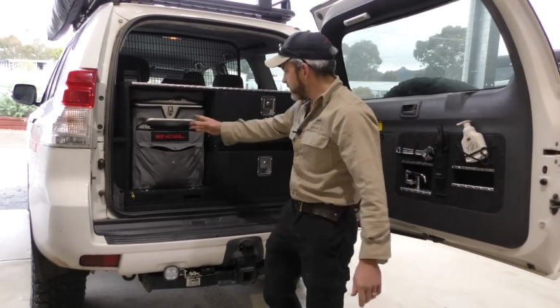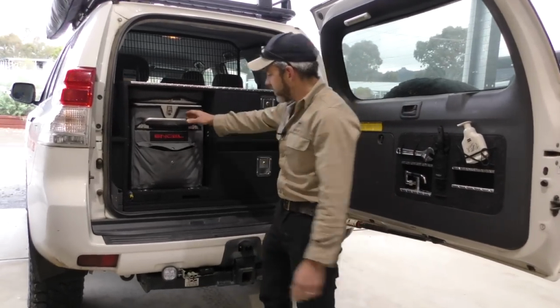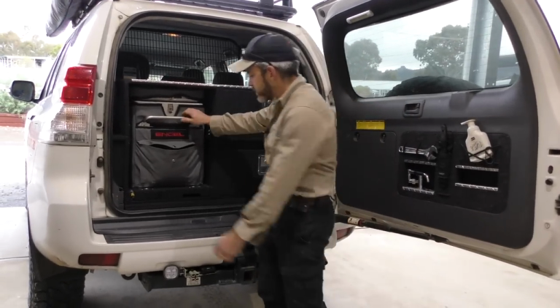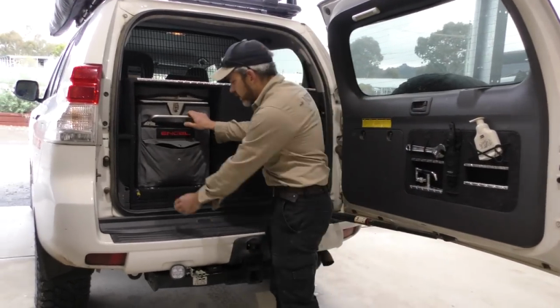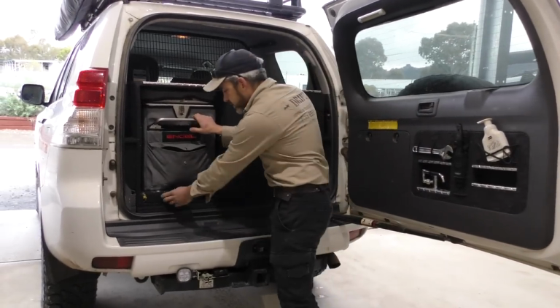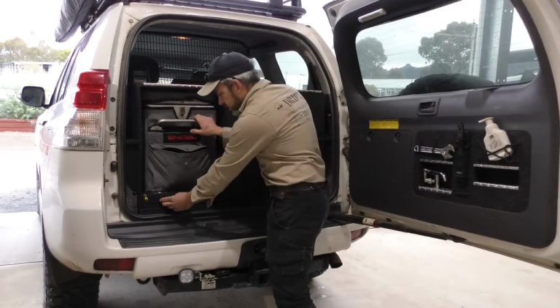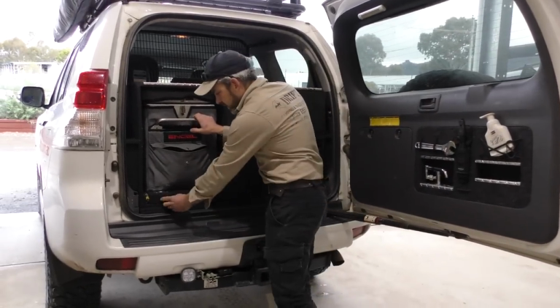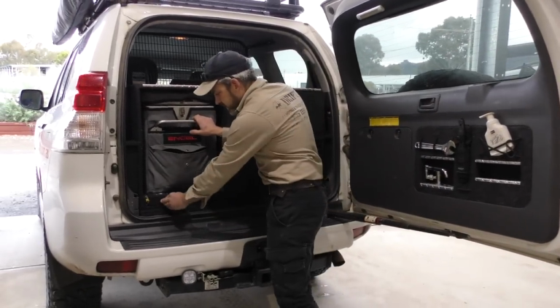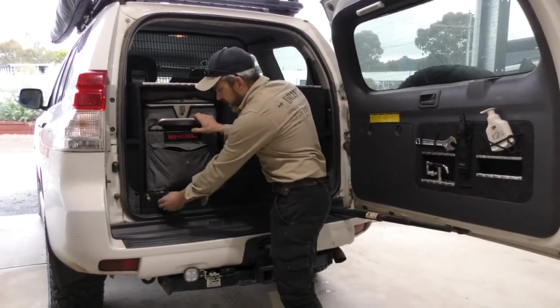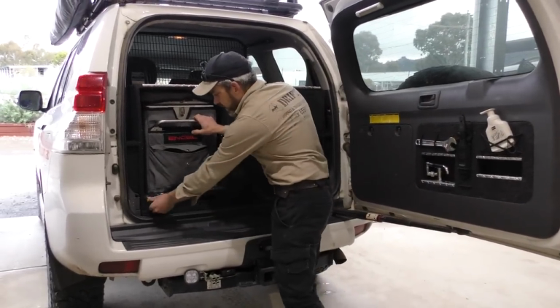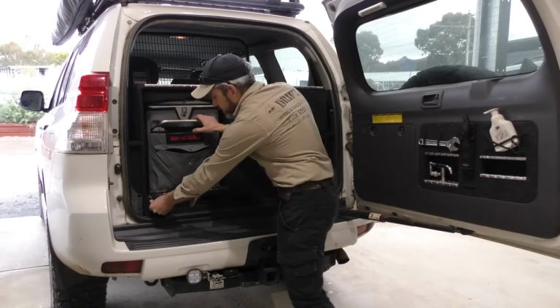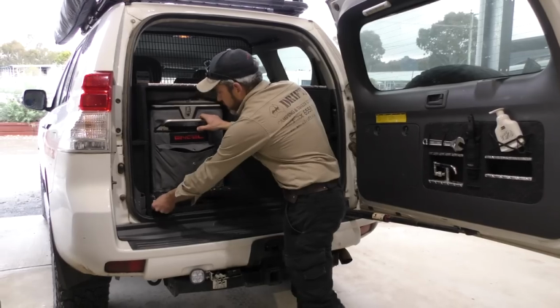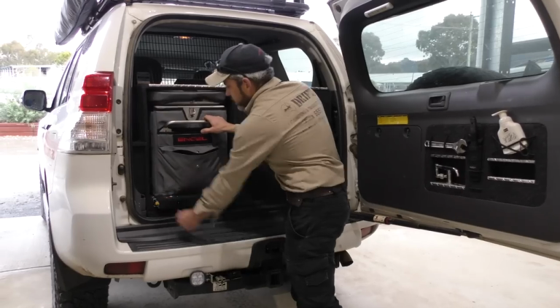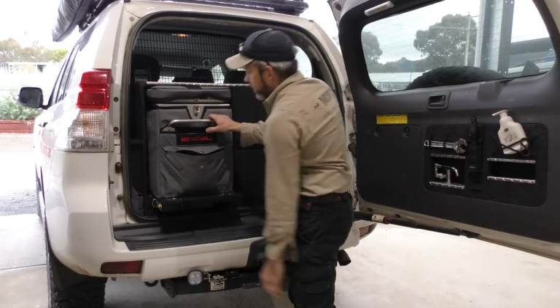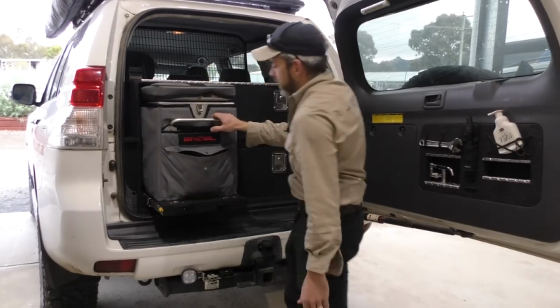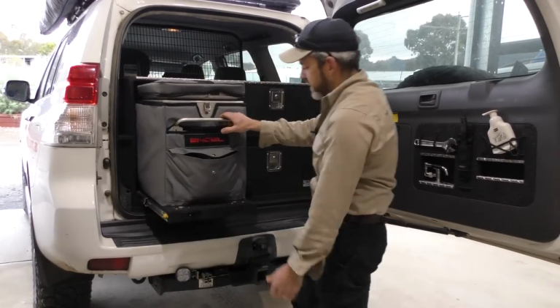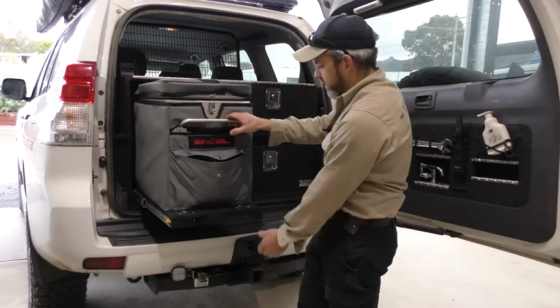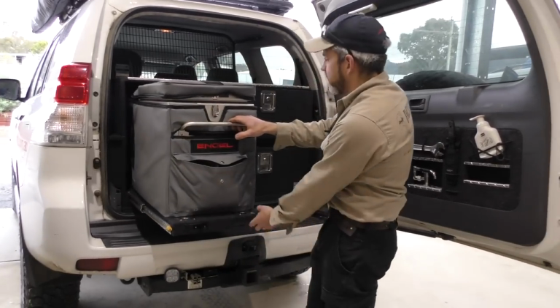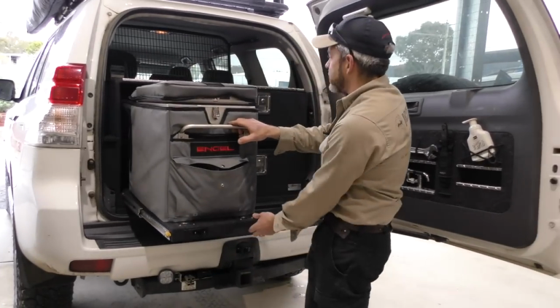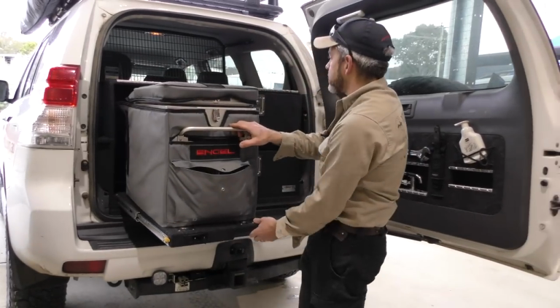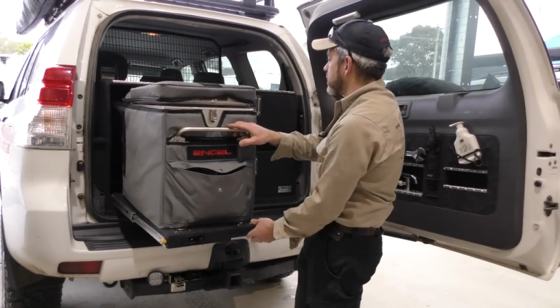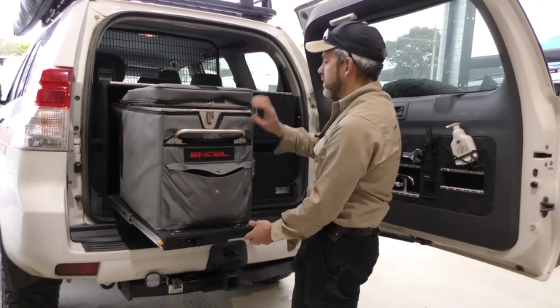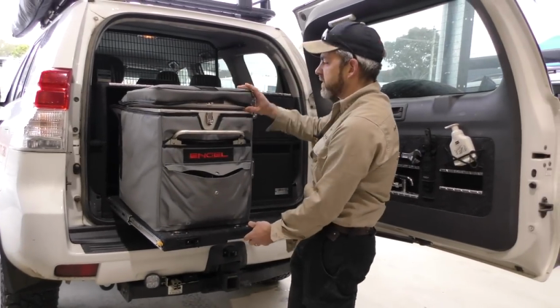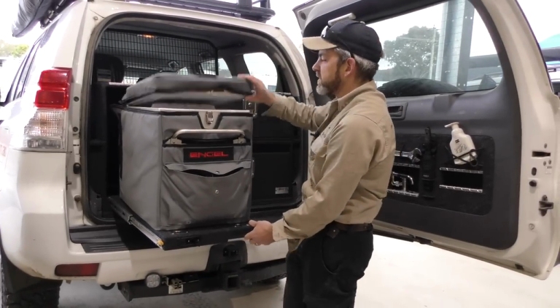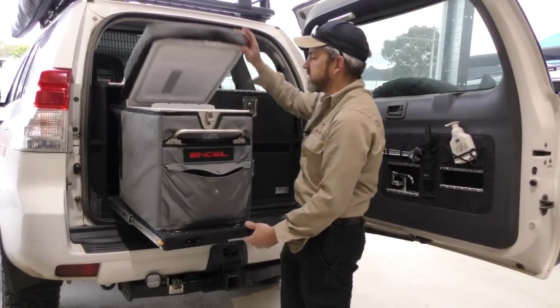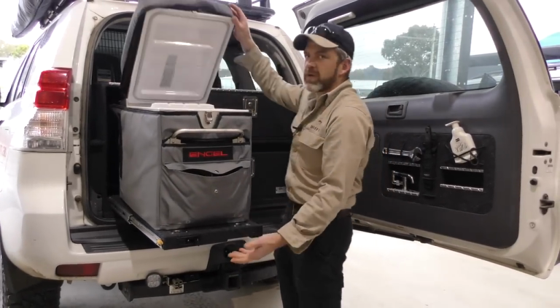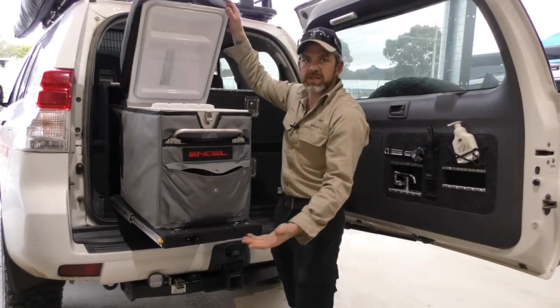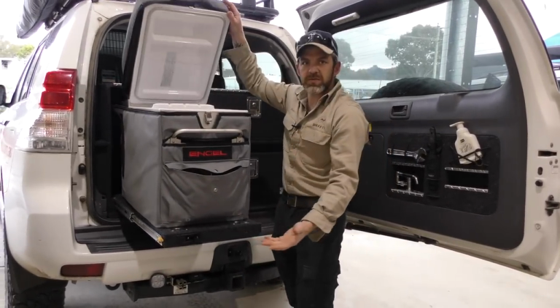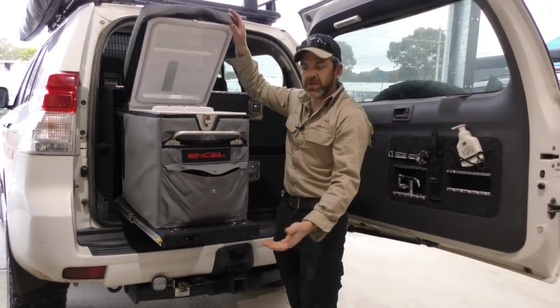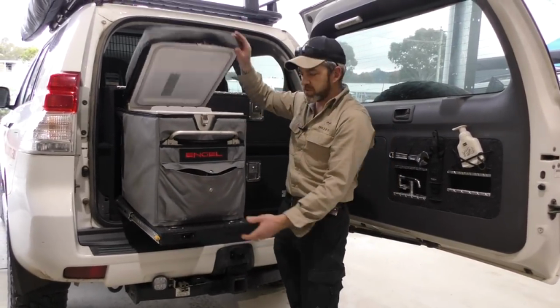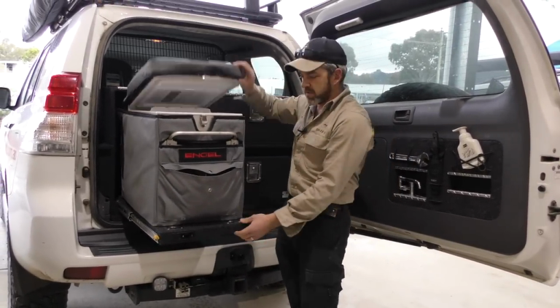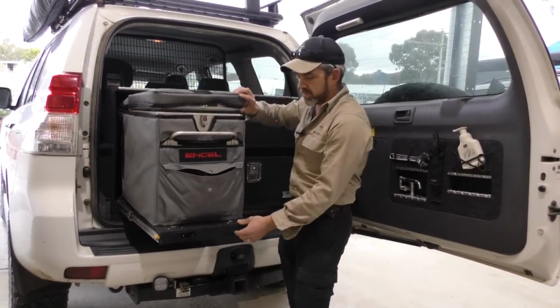Drifter fridge slide — release the black latch, slide comes out for your fridge. Makes it nice and easy to access your fridge.